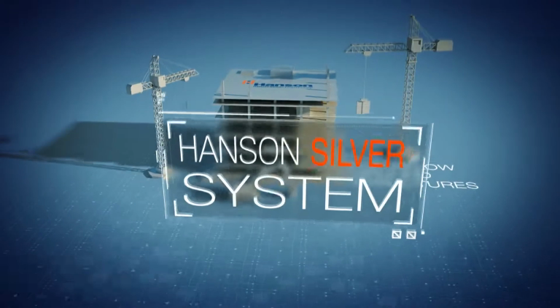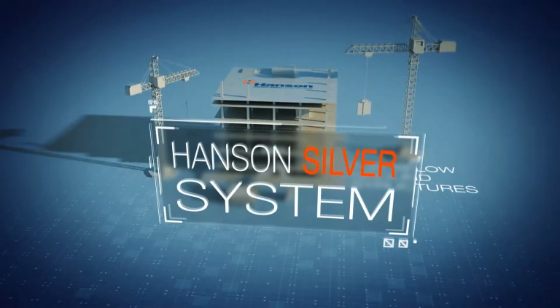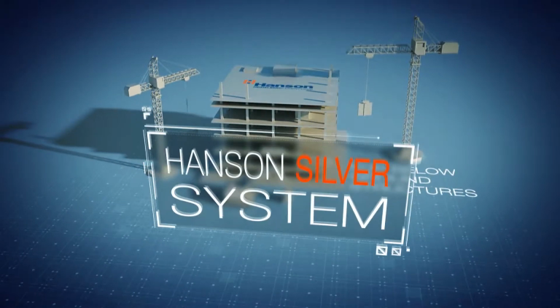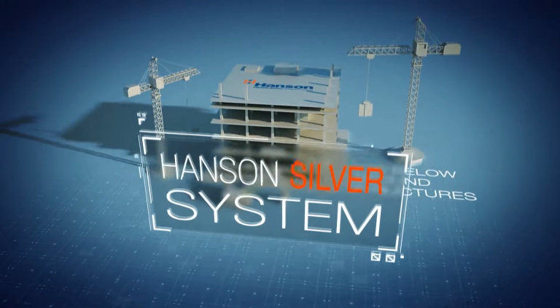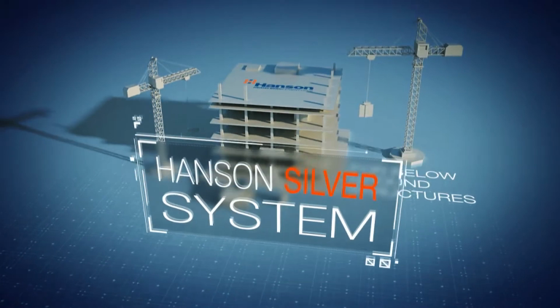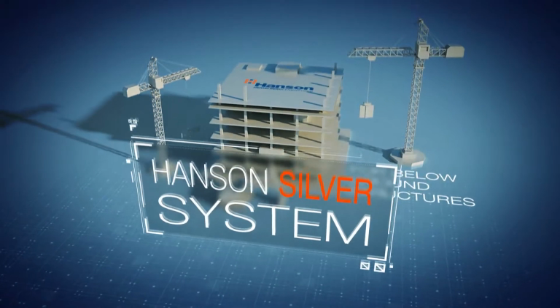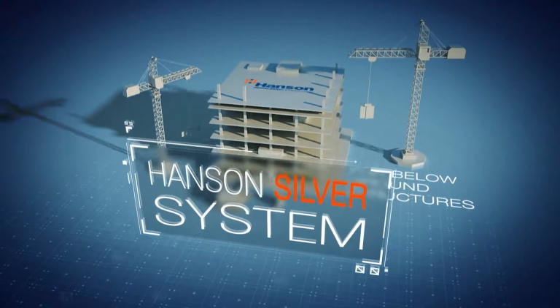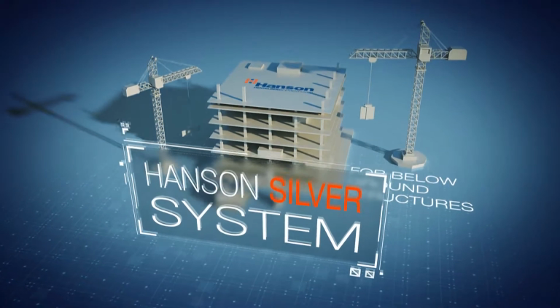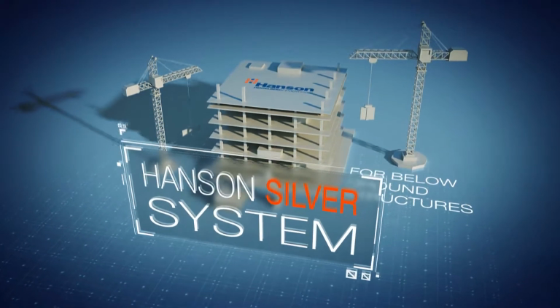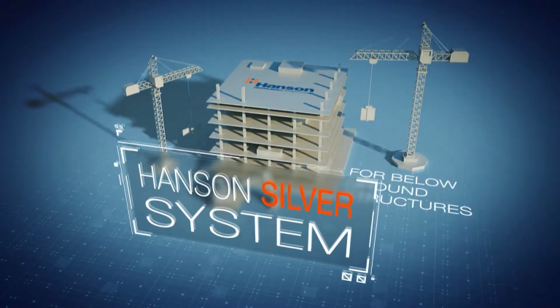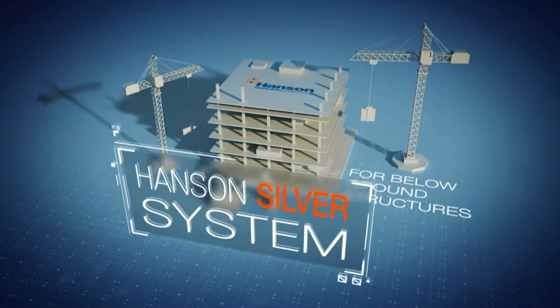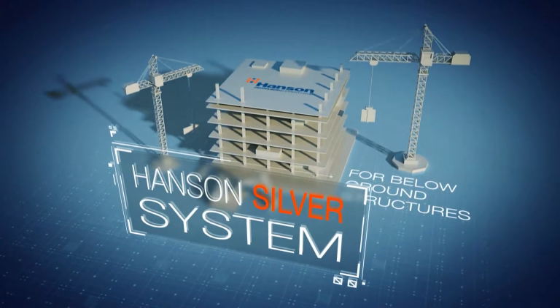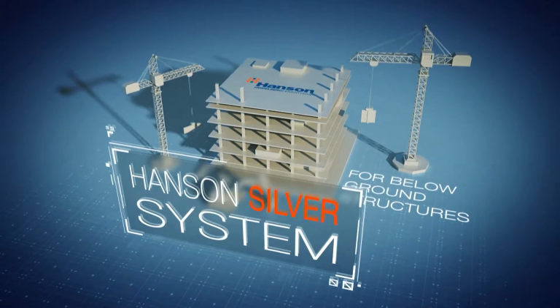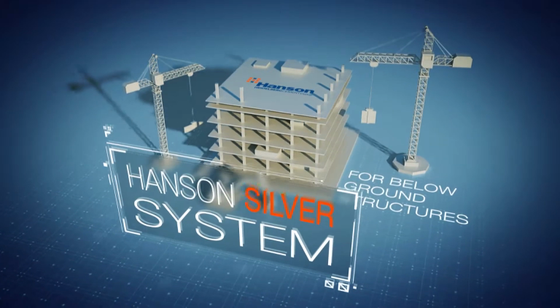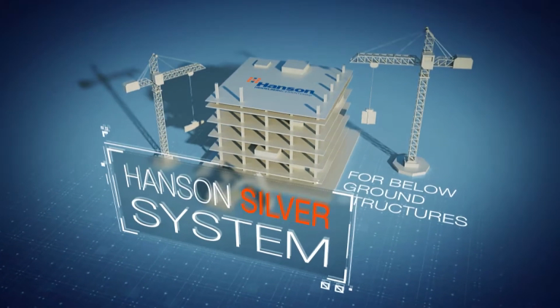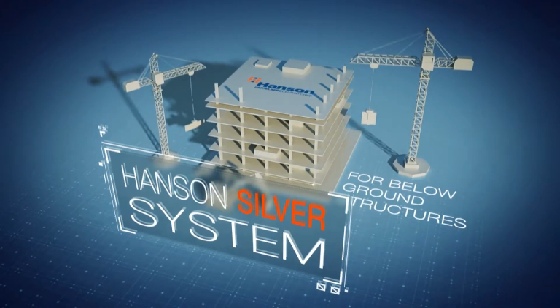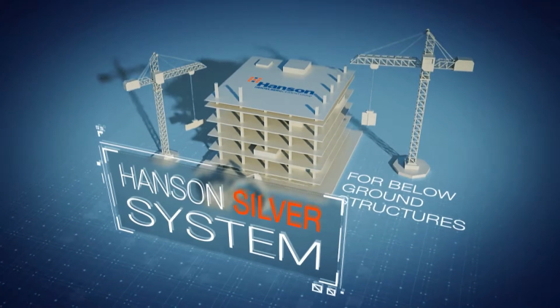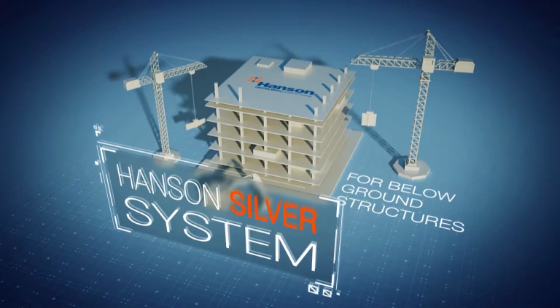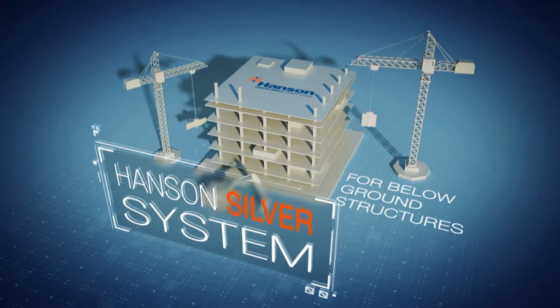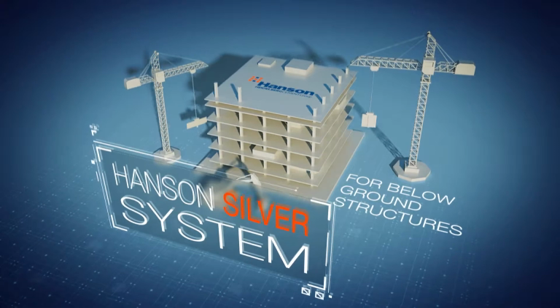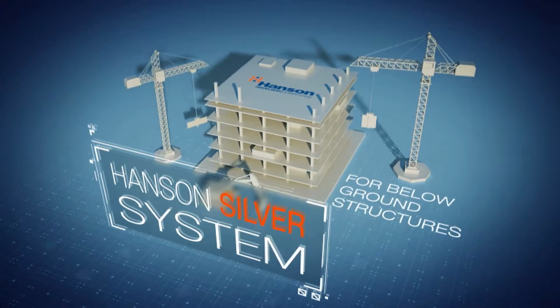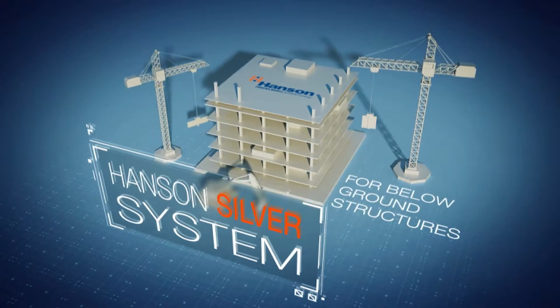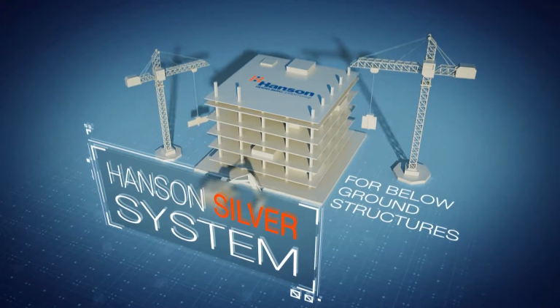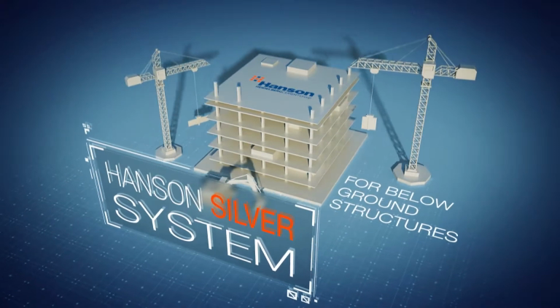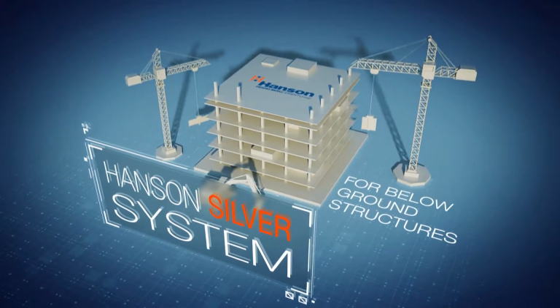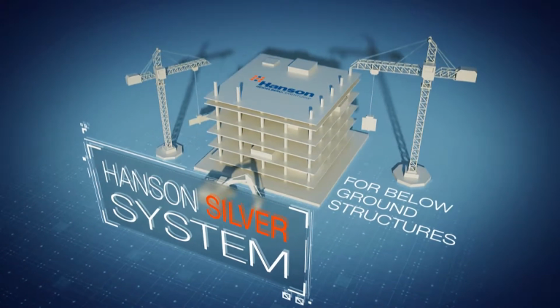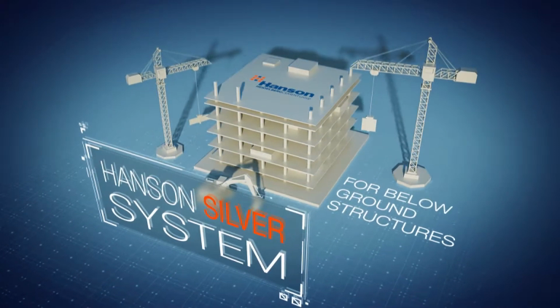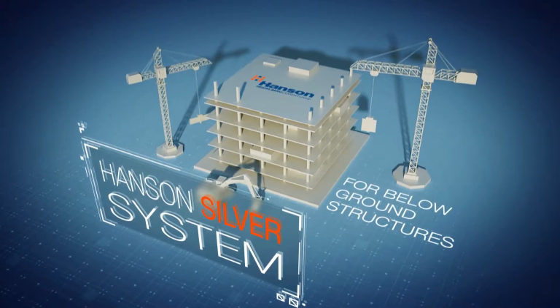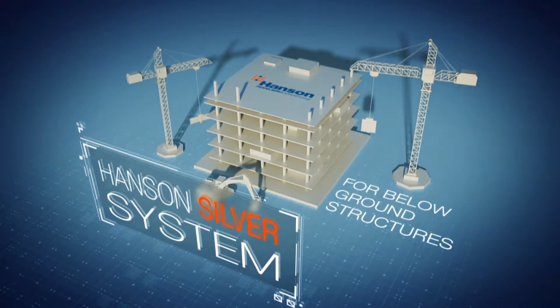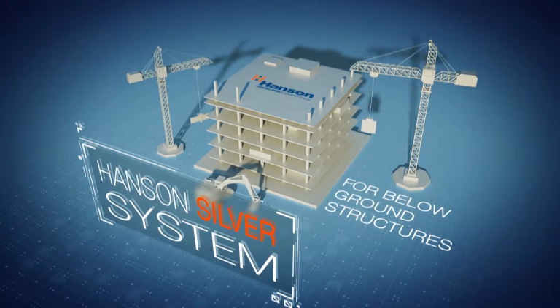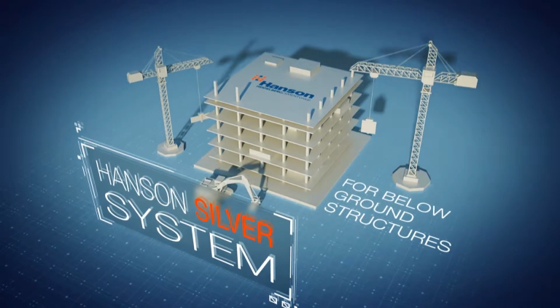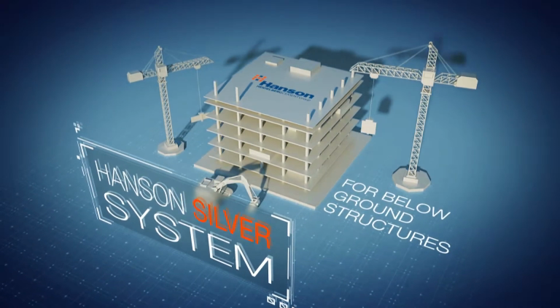We hope you found this video helpful. Thank you for your interest in the Hansen Silver waterproofing system.